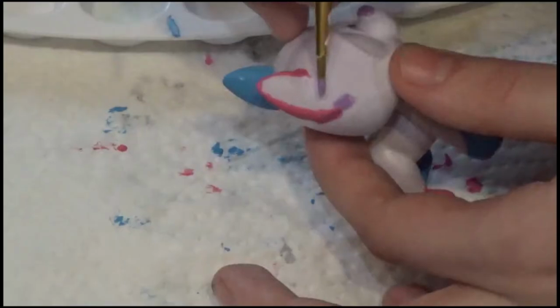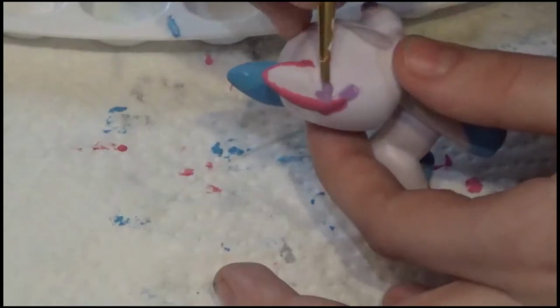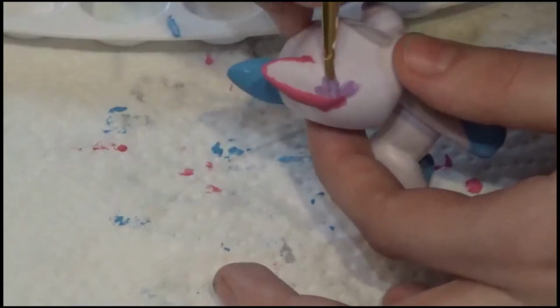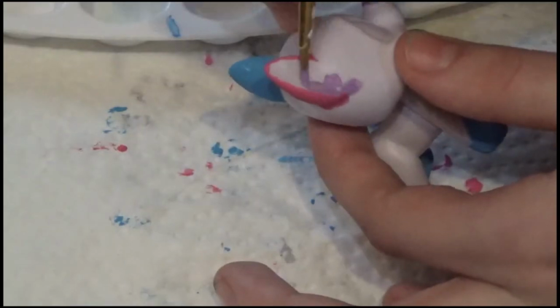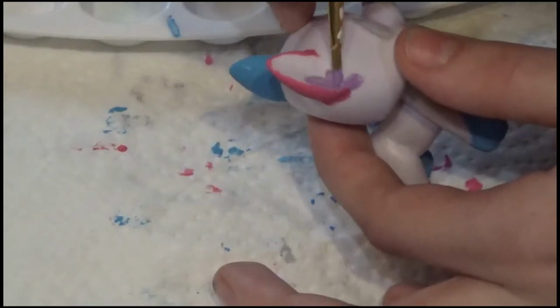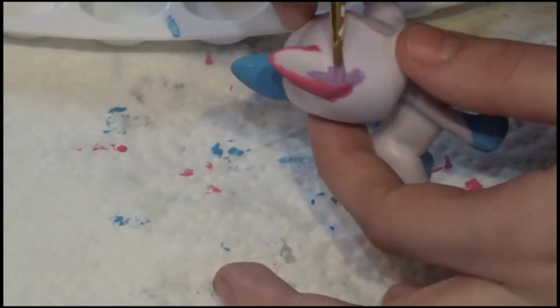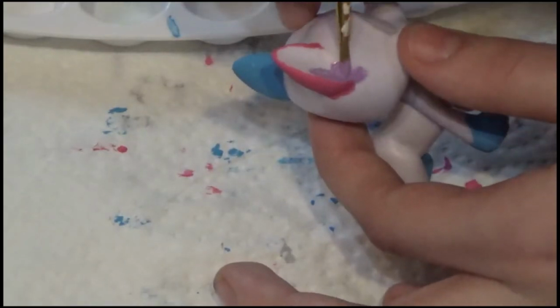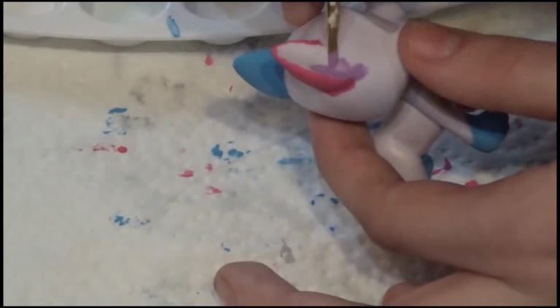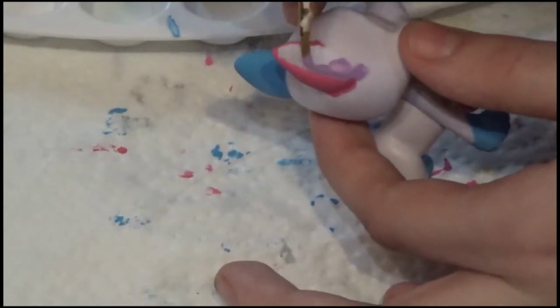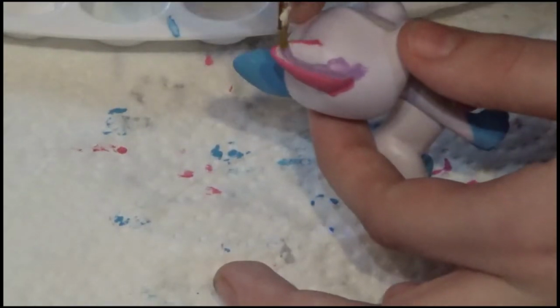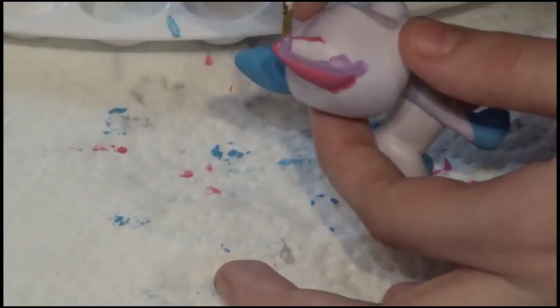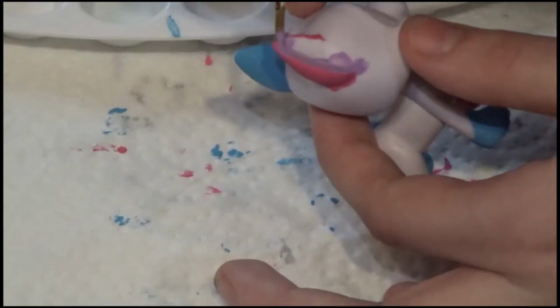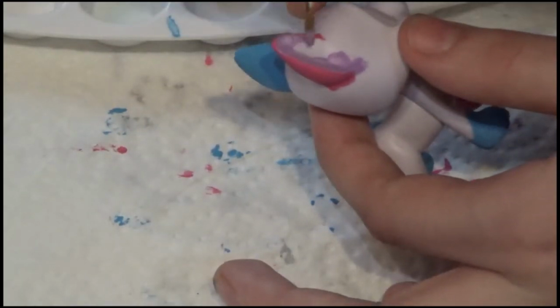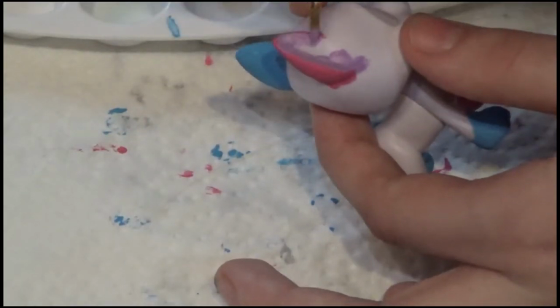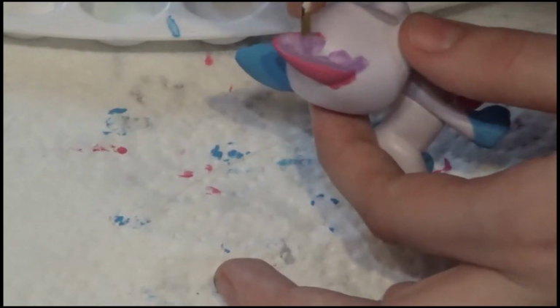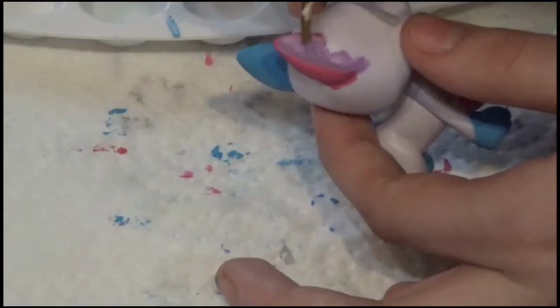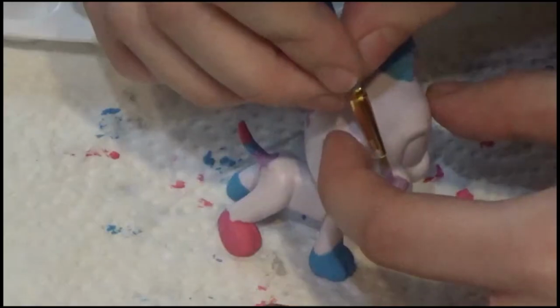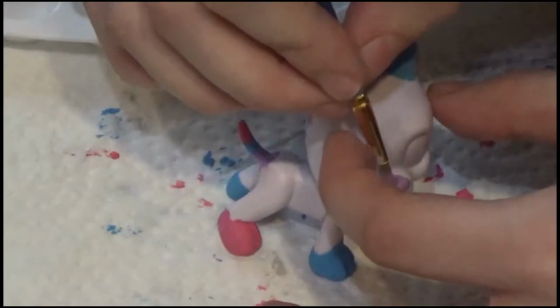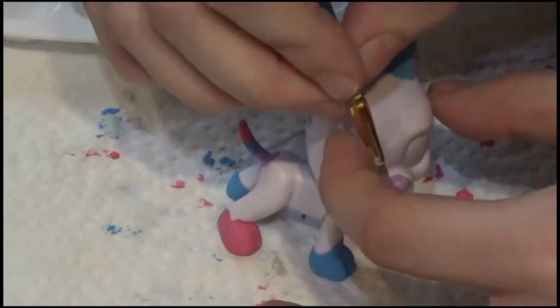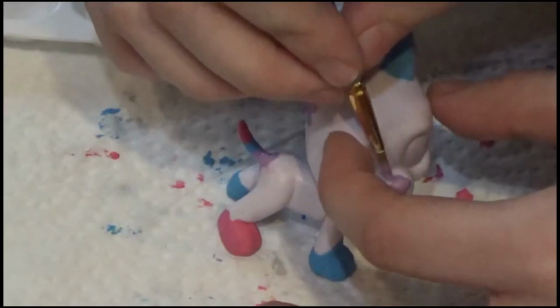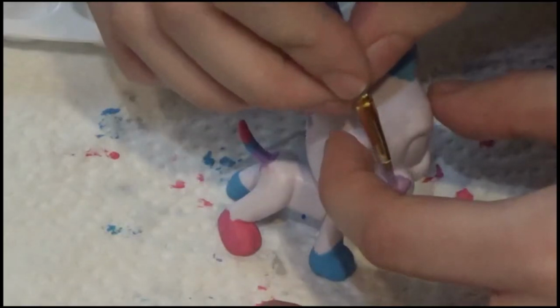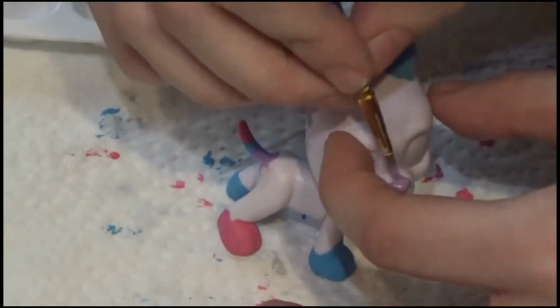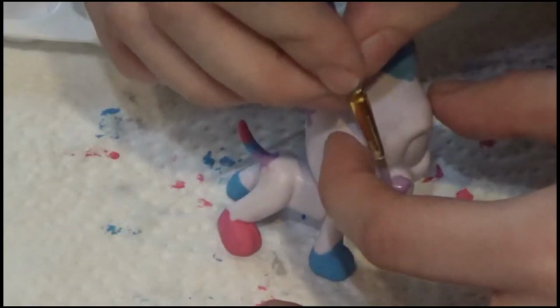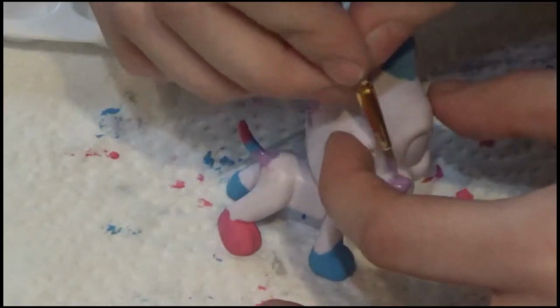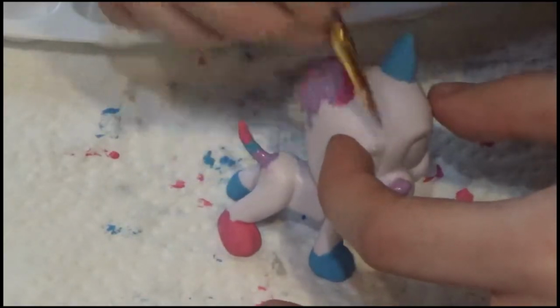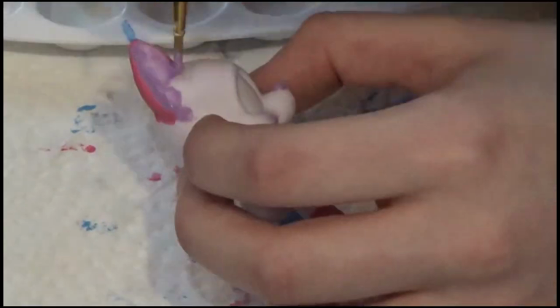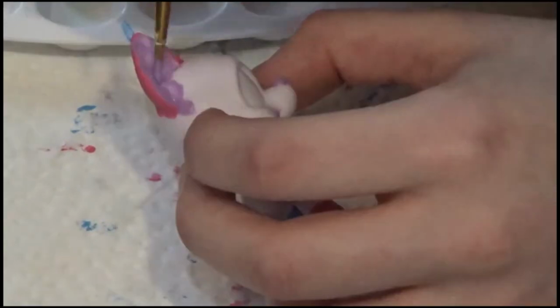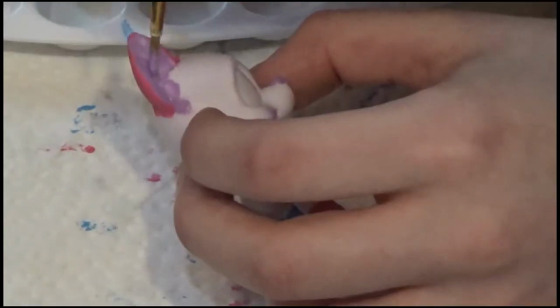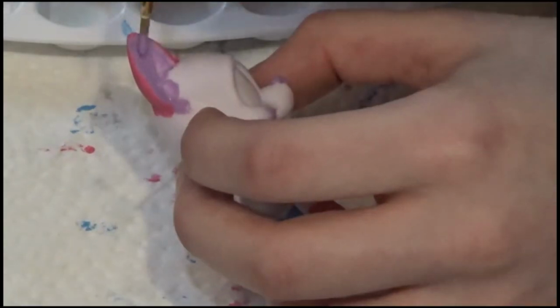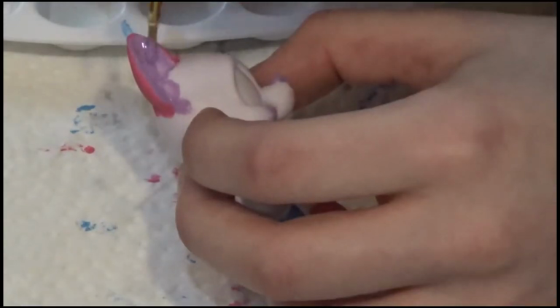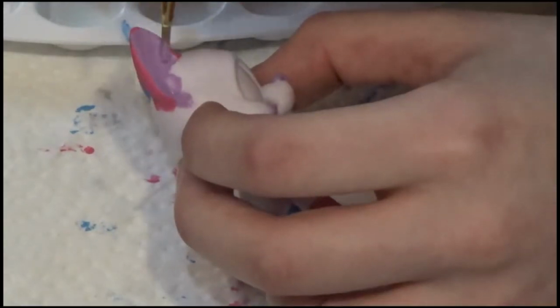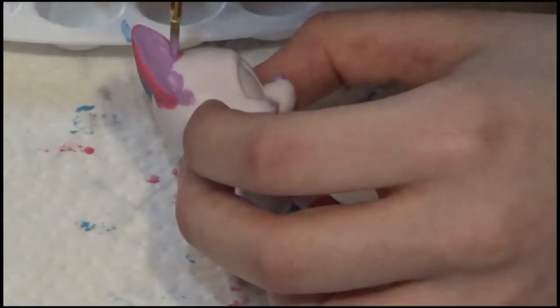So now we're going to use the purple for some fine details like the nose and inside the ears, and some parts of the tail.